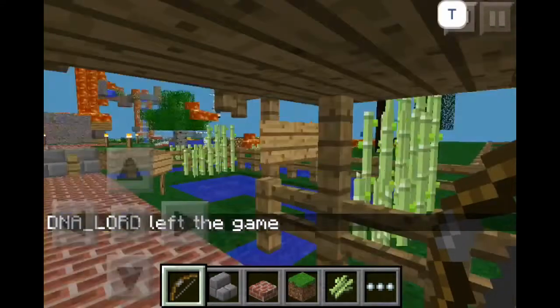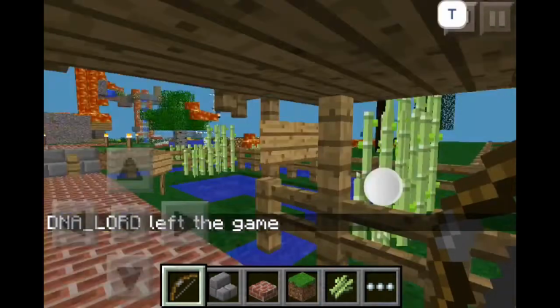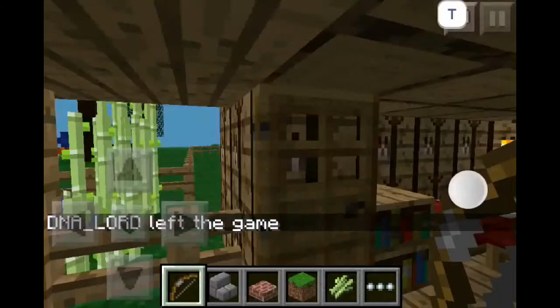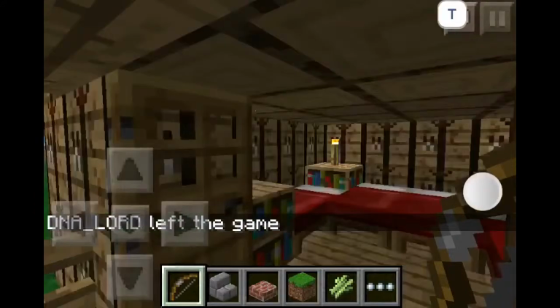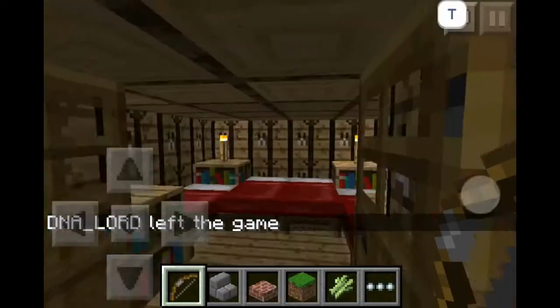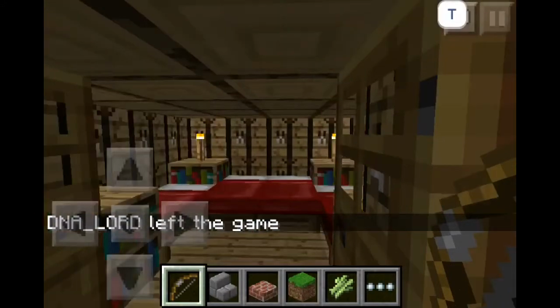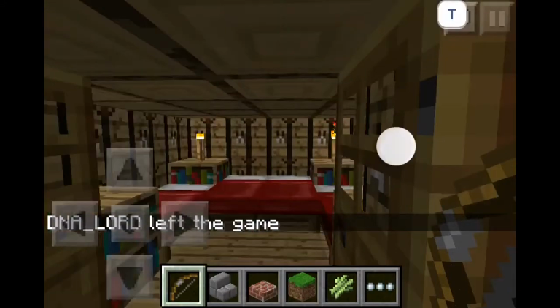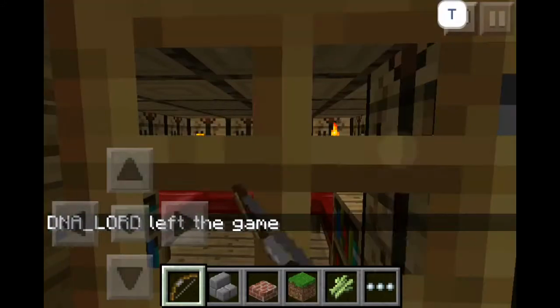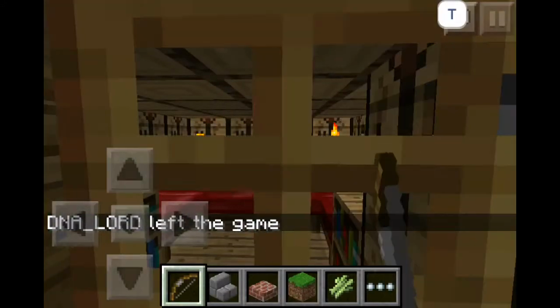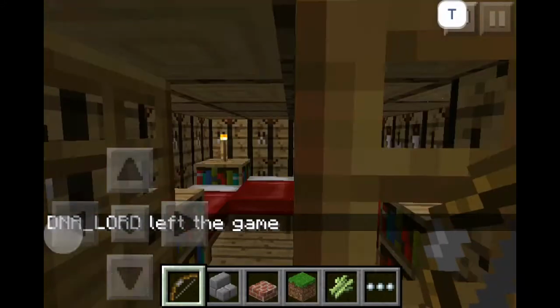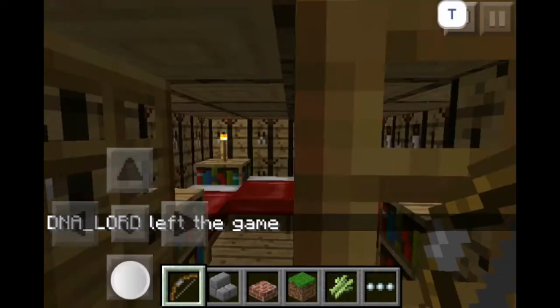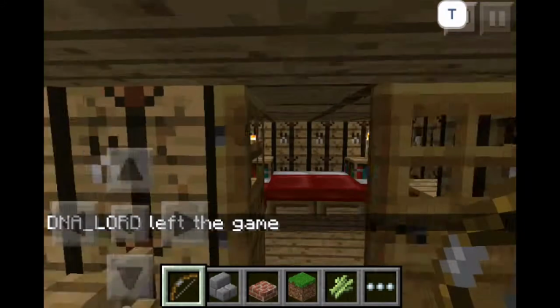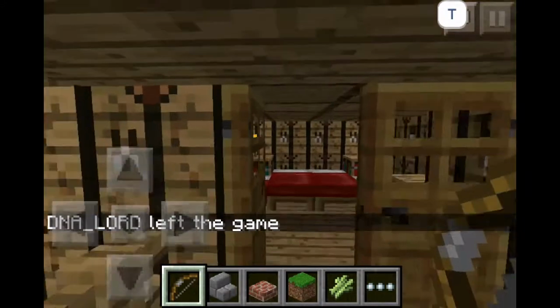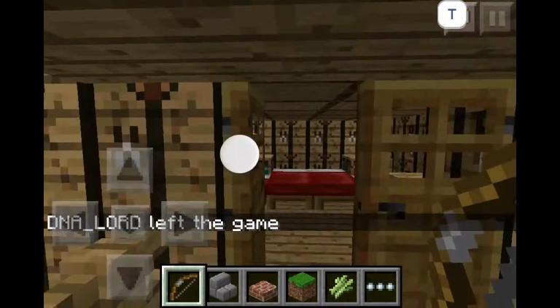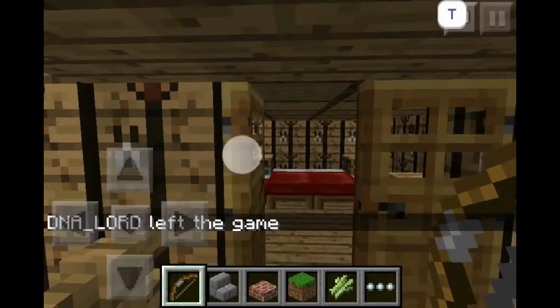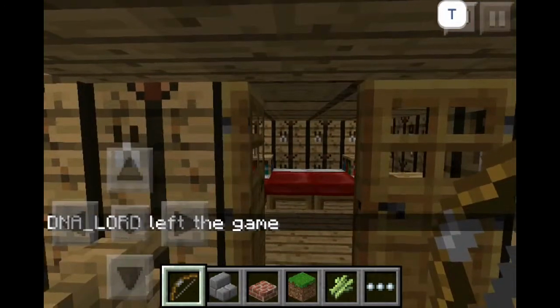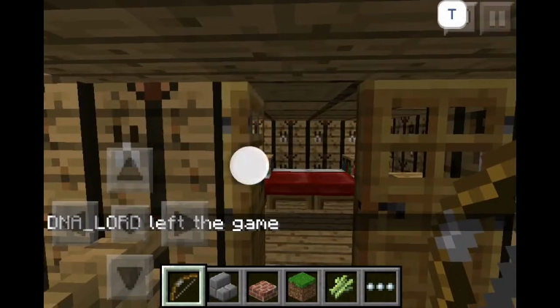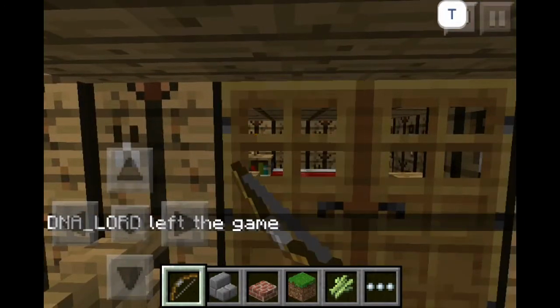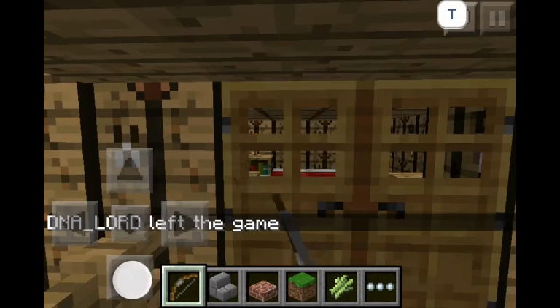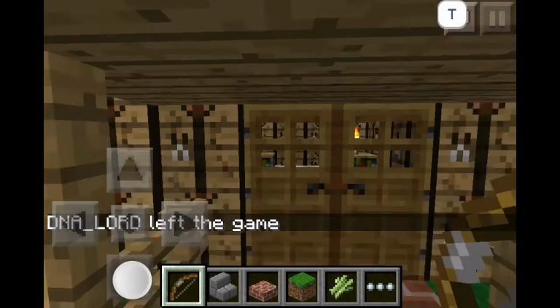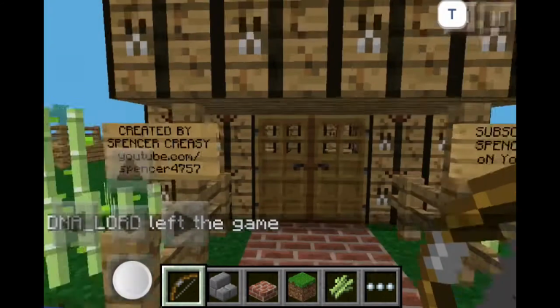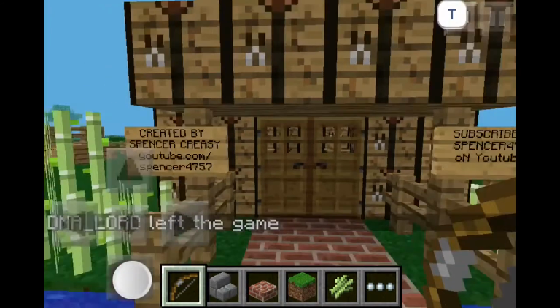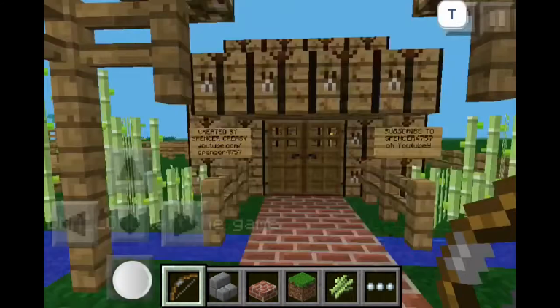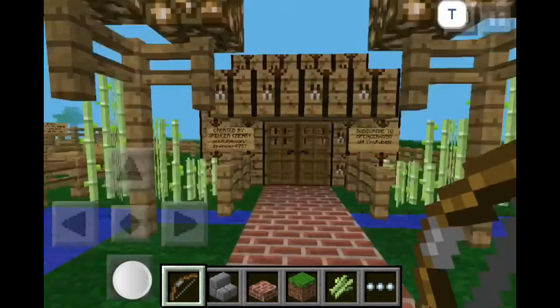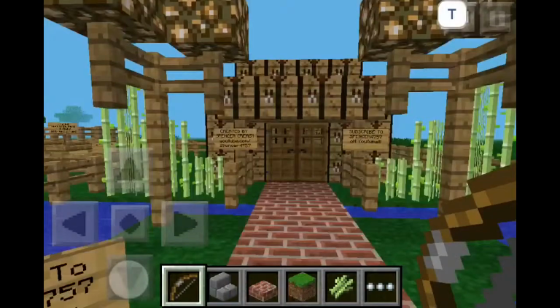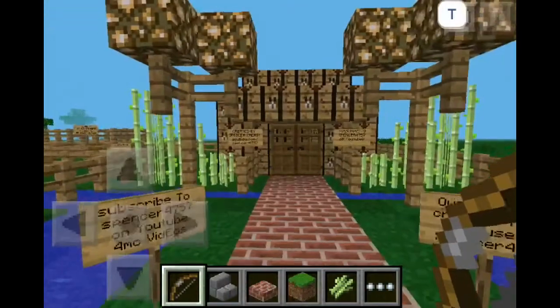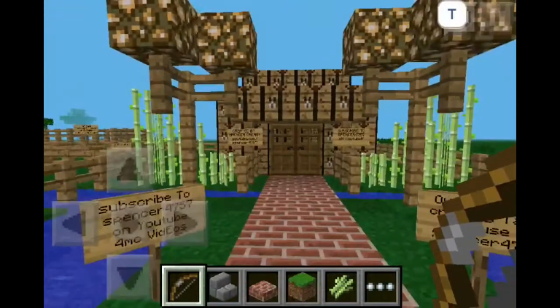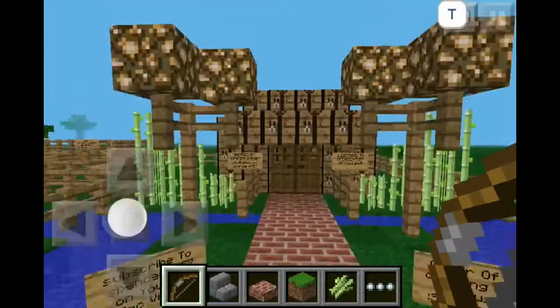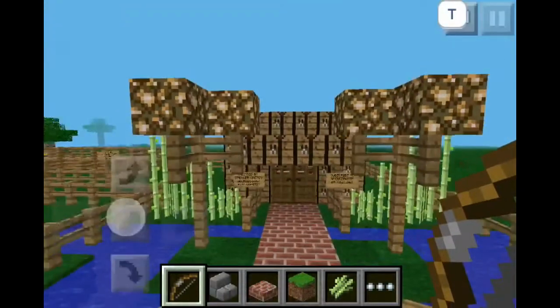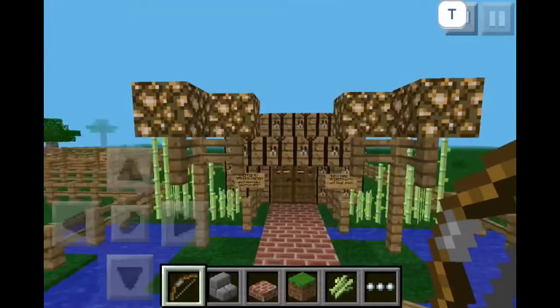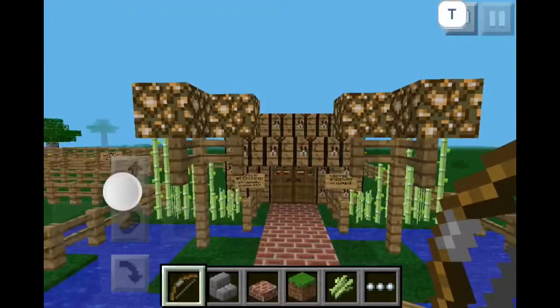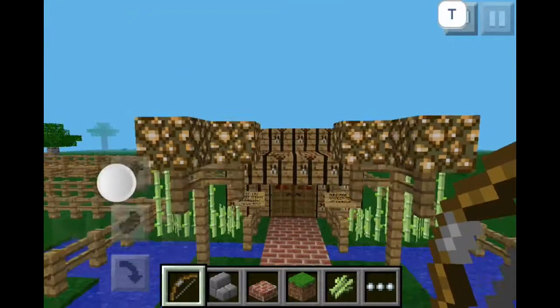You just add other blocks and then place a crafting table right onto the block, so it's kind of complicated, but then it's kind of not.